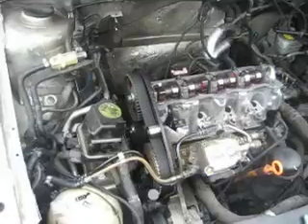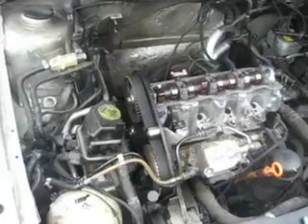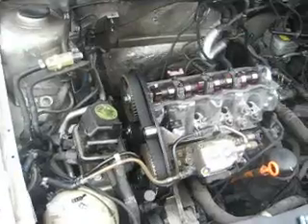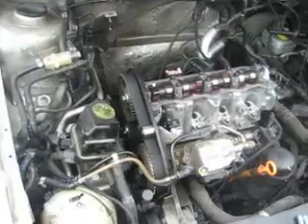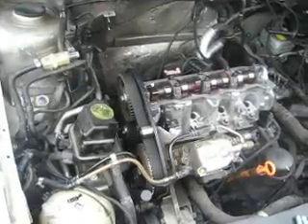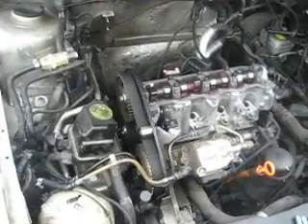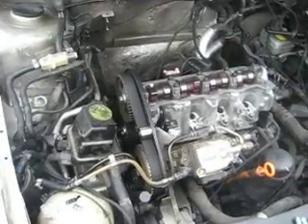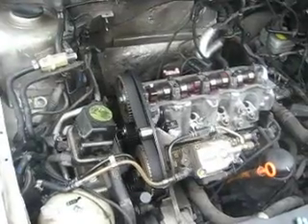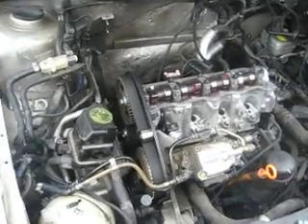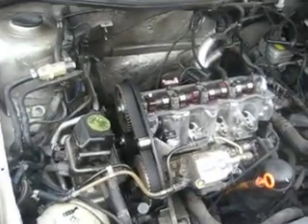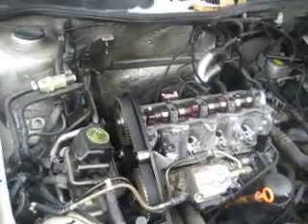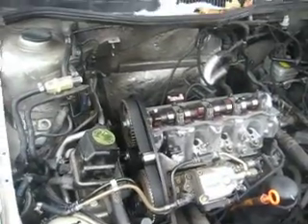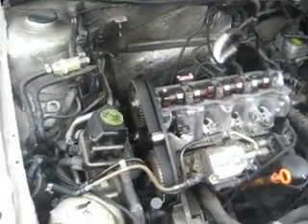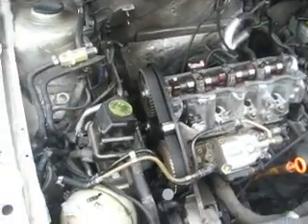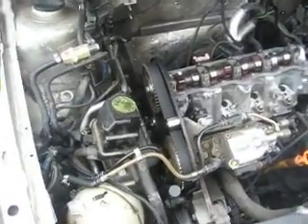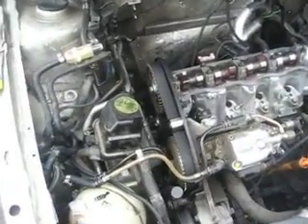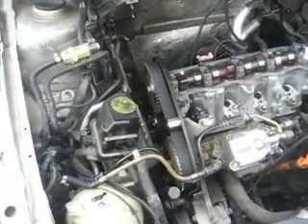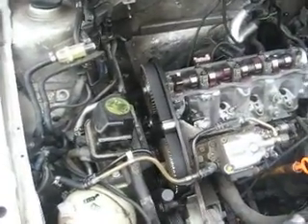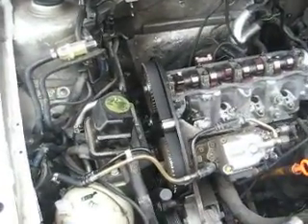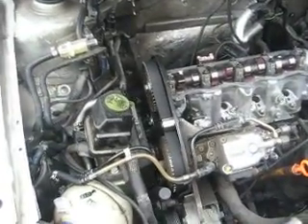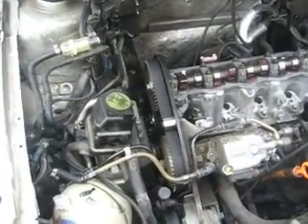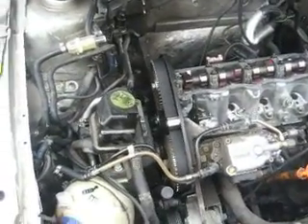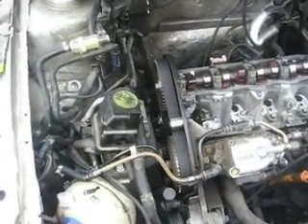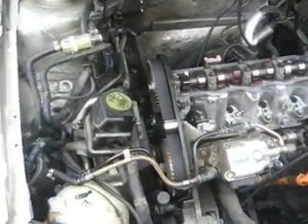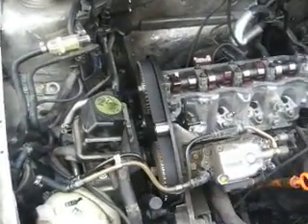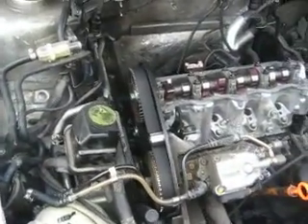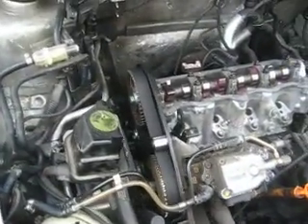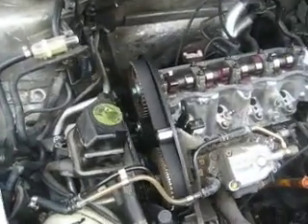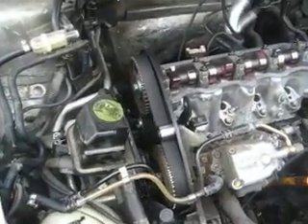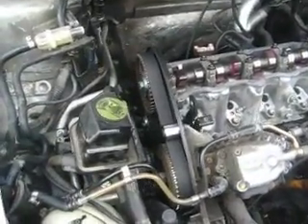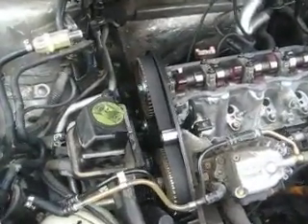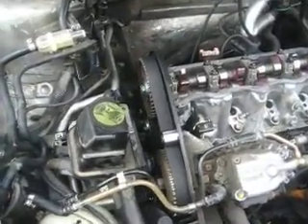Alright, so today I got the timing belt on.